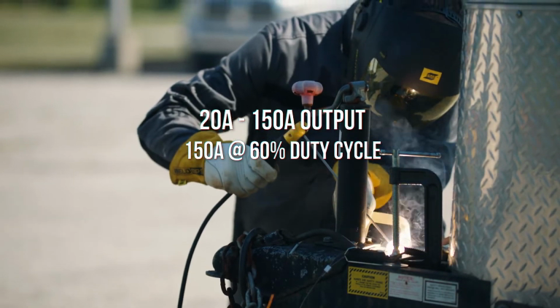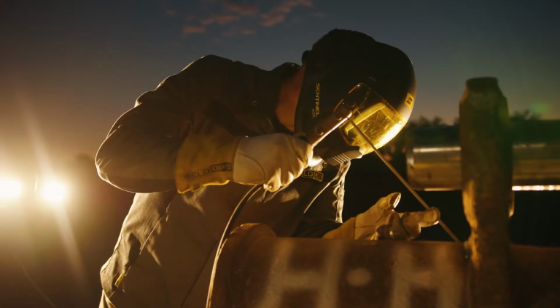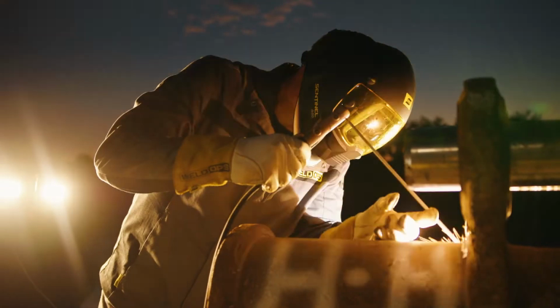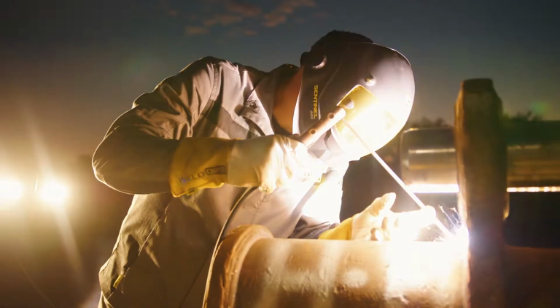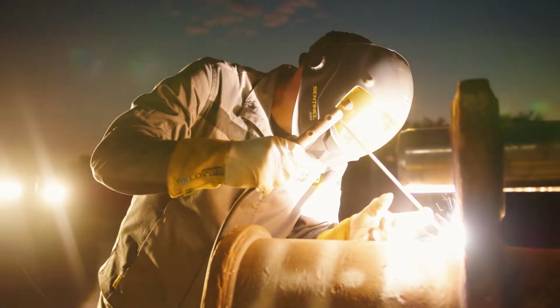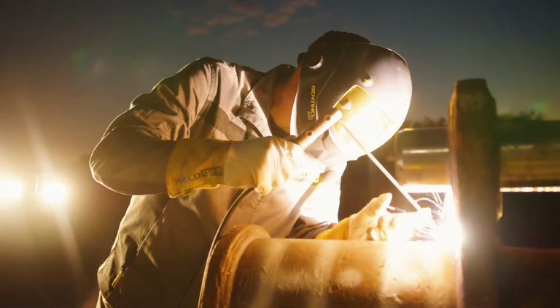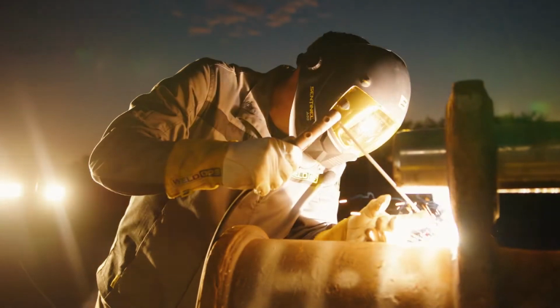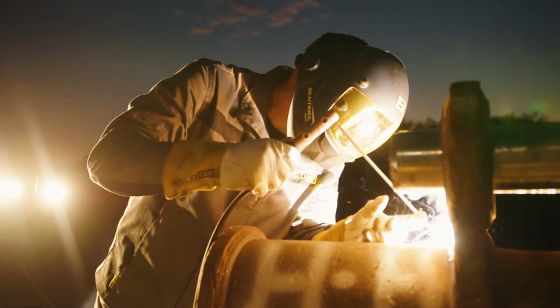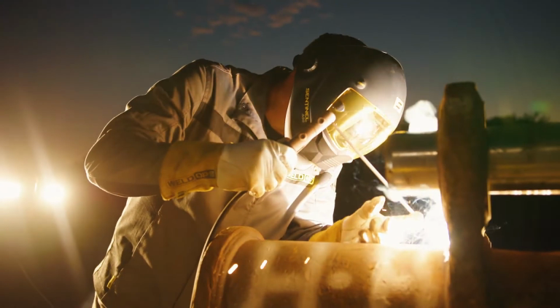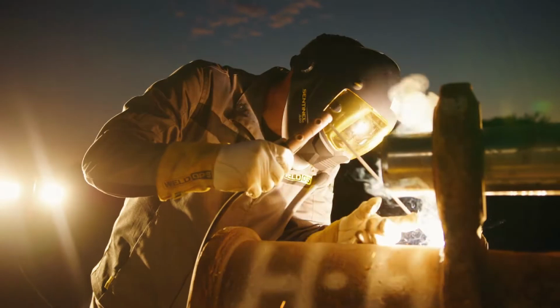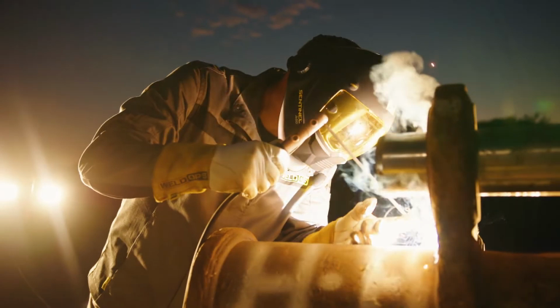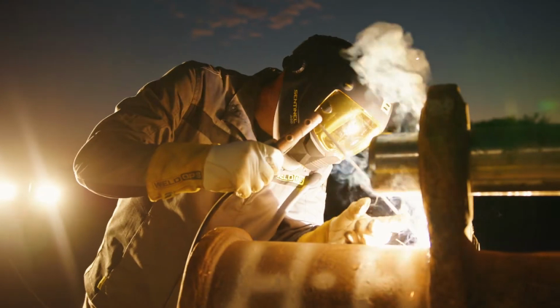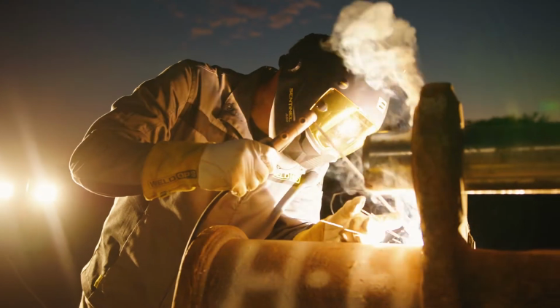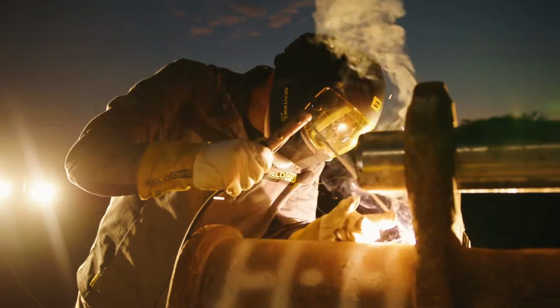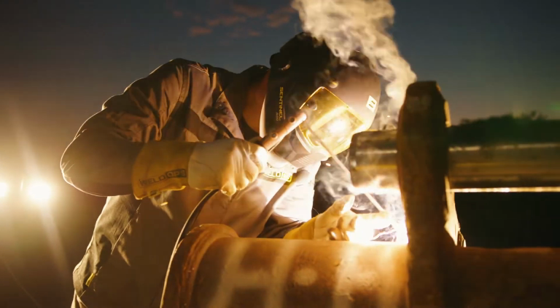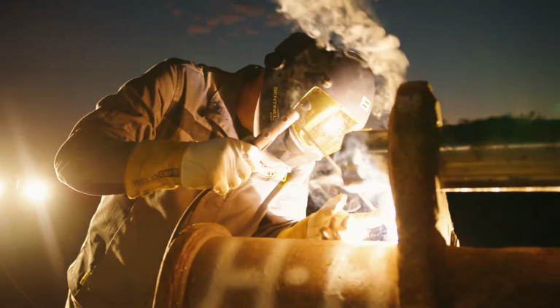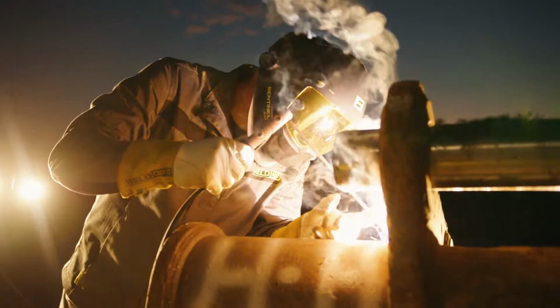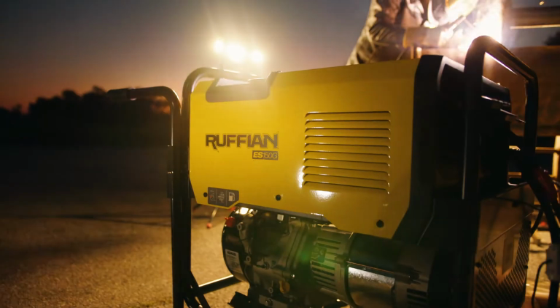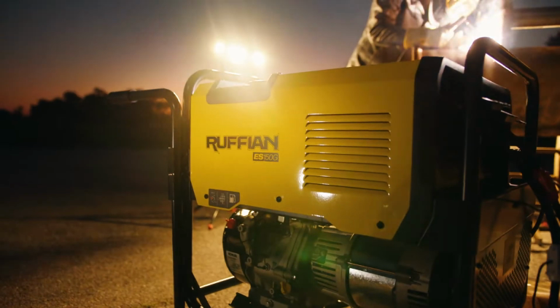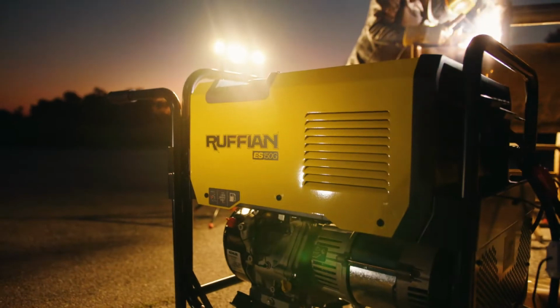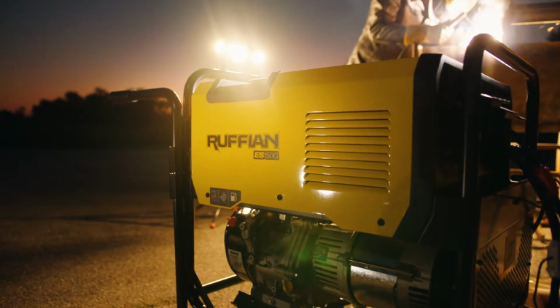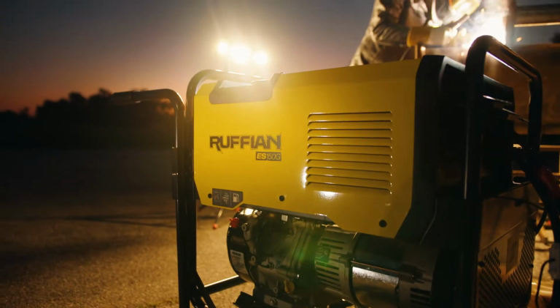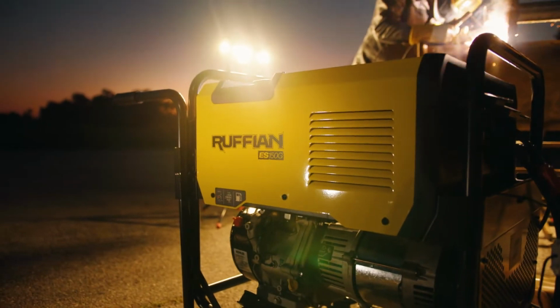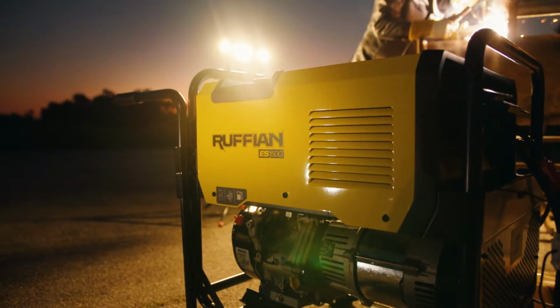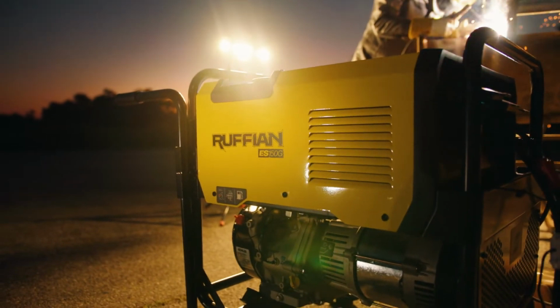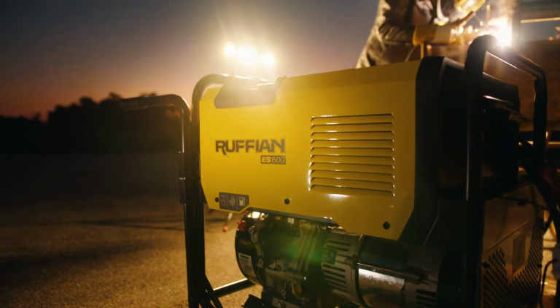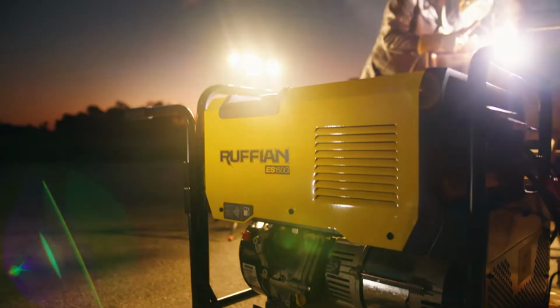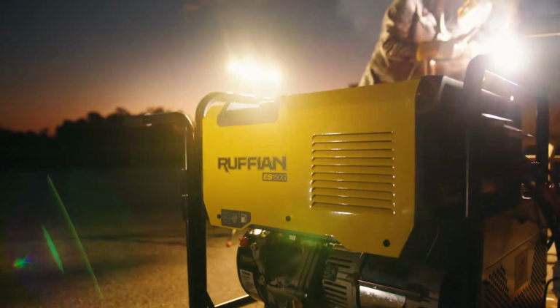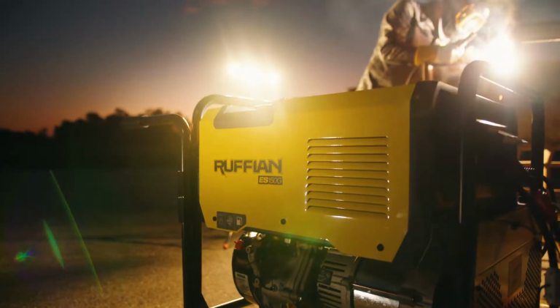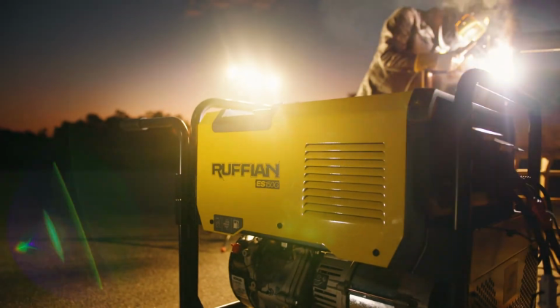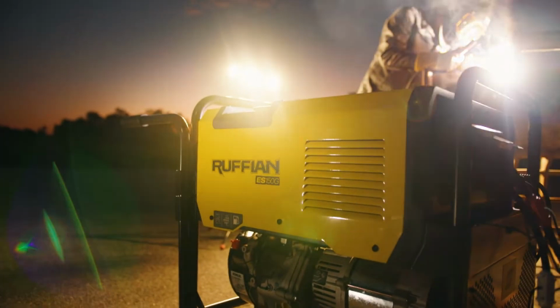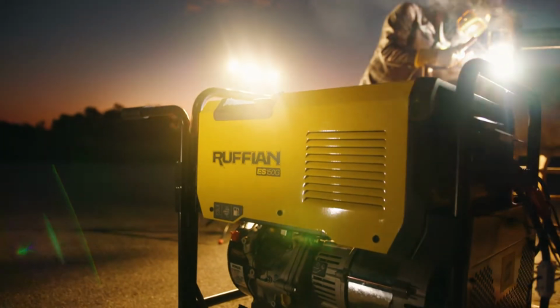Ruffian has a strong welding output of 150 amps at 60% duty cycle. Ruffian keeps welding steel, stainless steel, and other metals long after others quit.